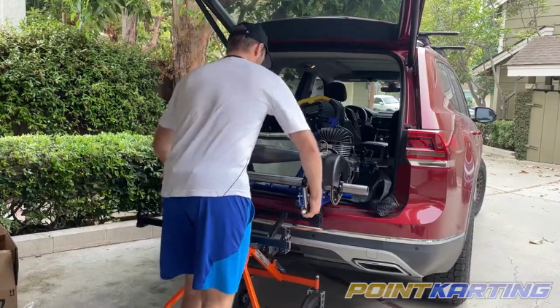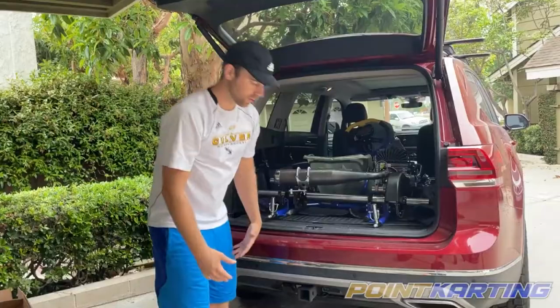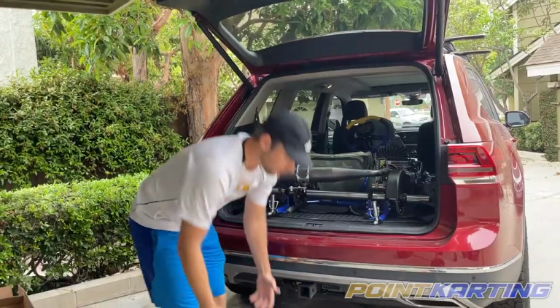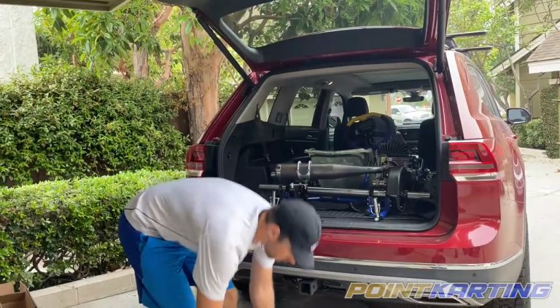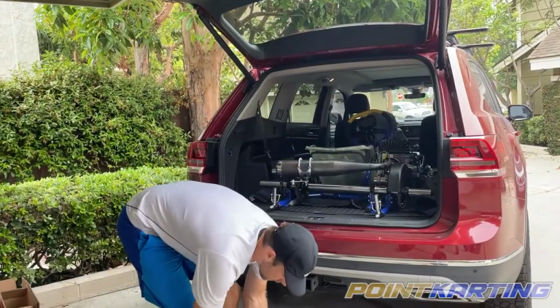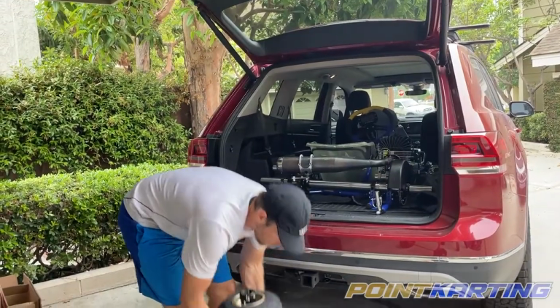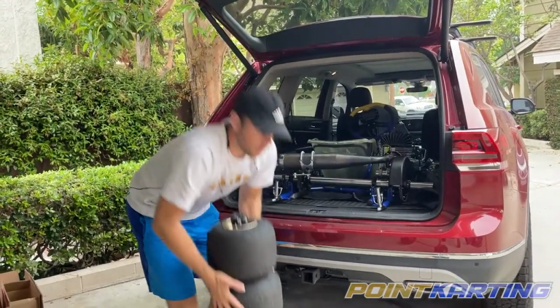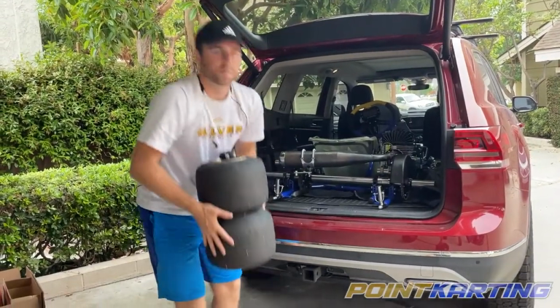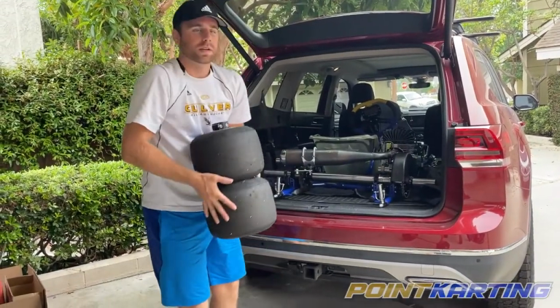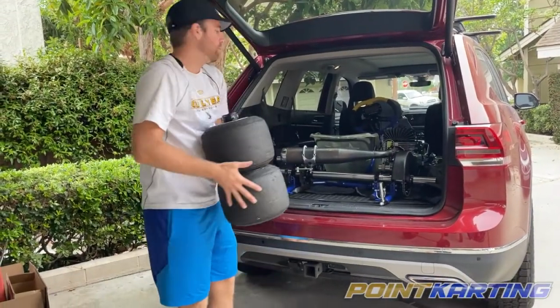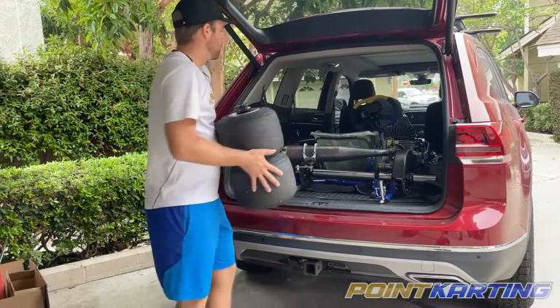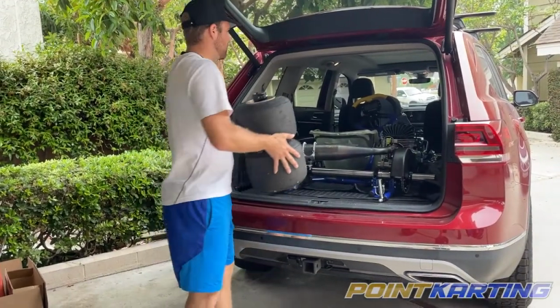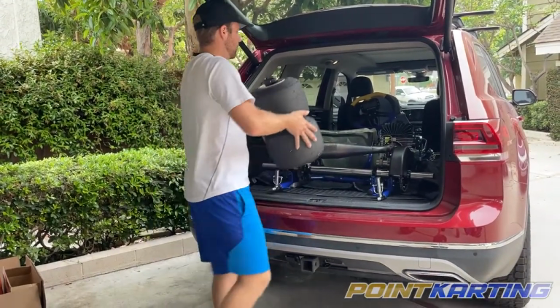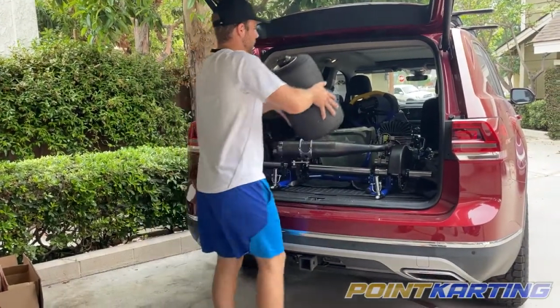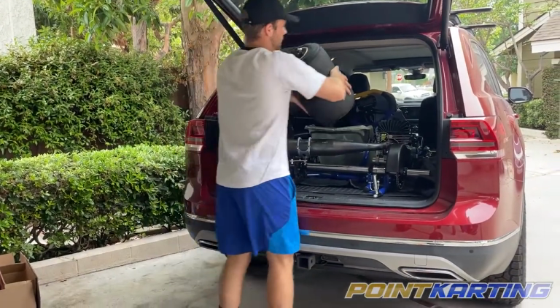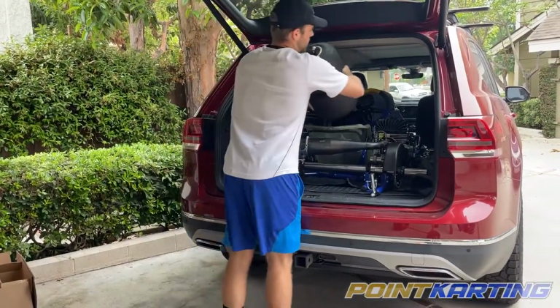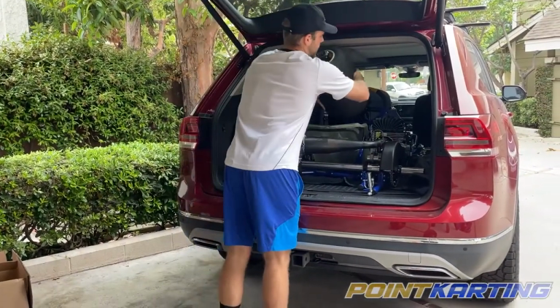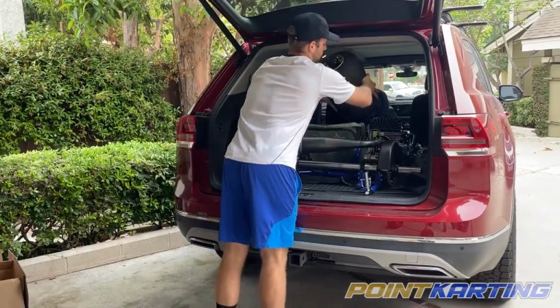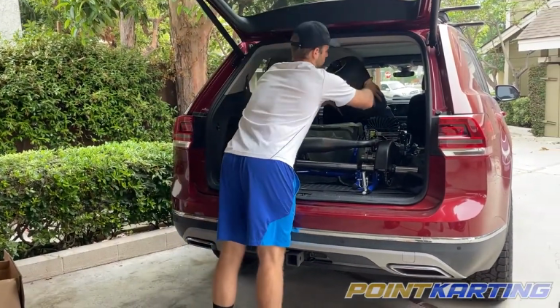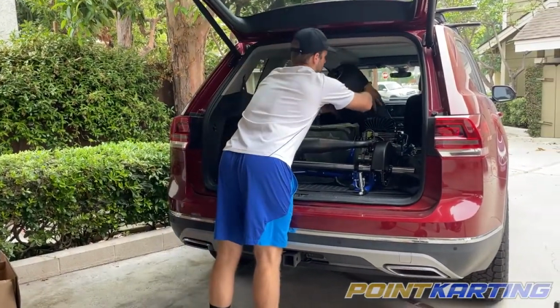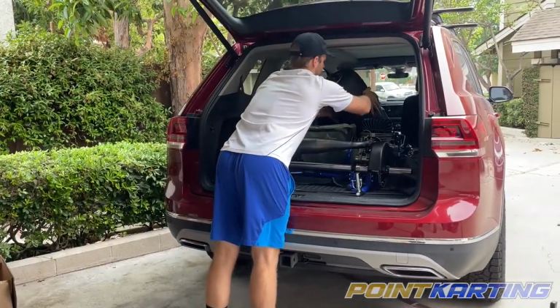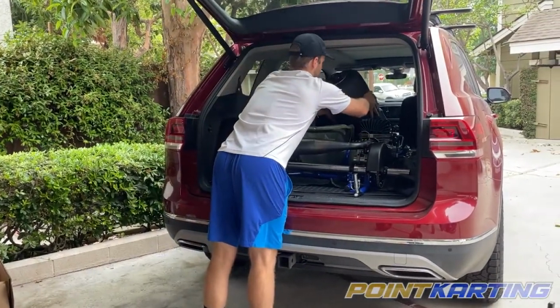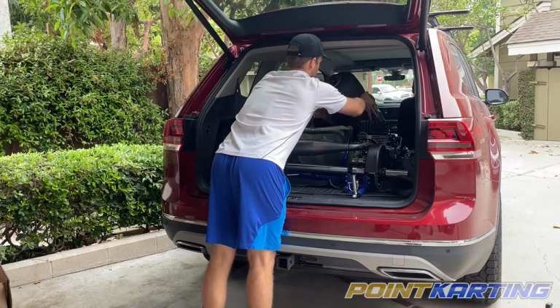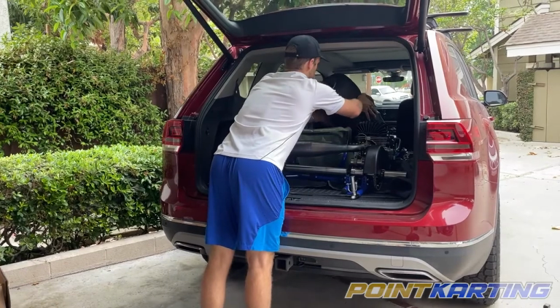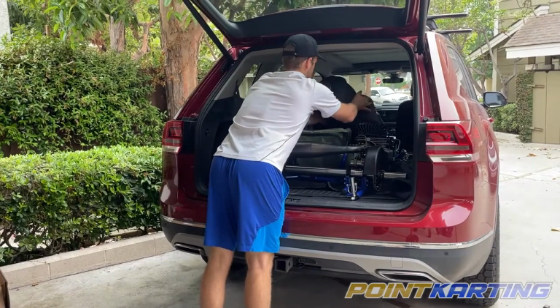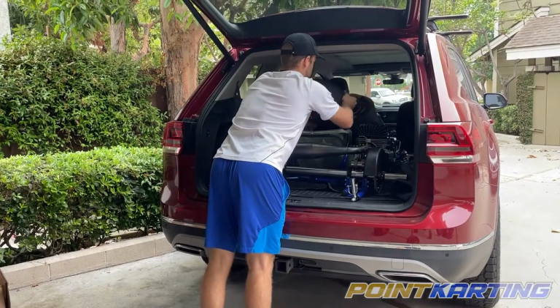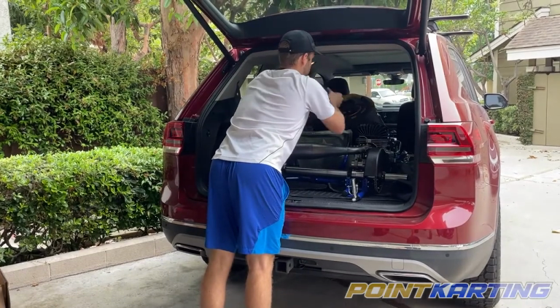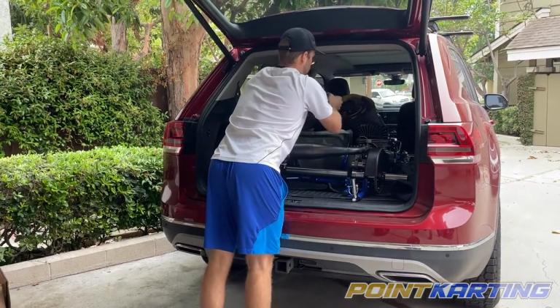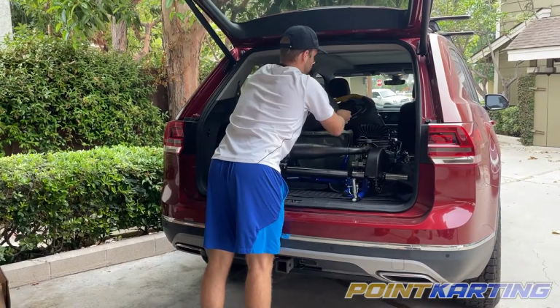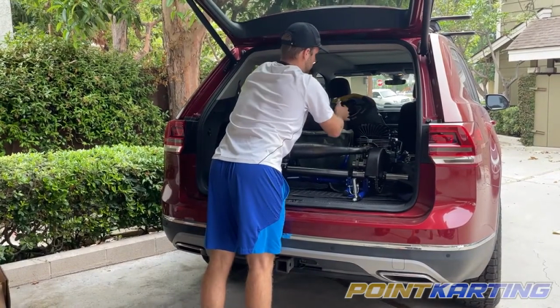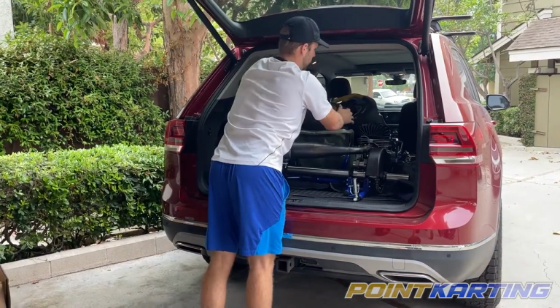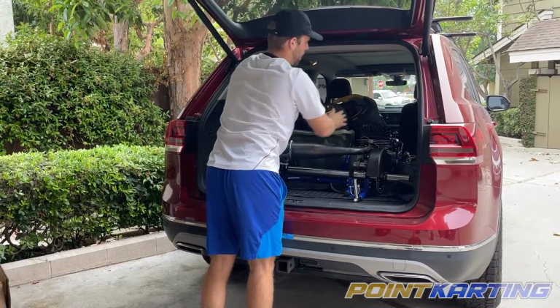So I take all my tires and hubs and I put them in the seat because it helps keep them from rolling around in your car. It's a good way to keep them just out of the way.